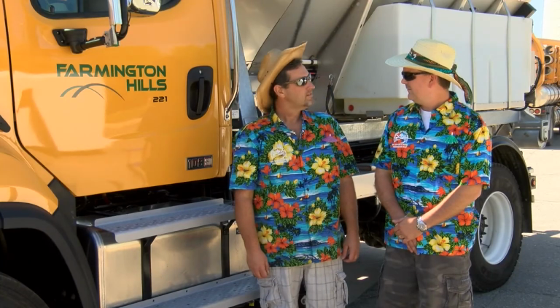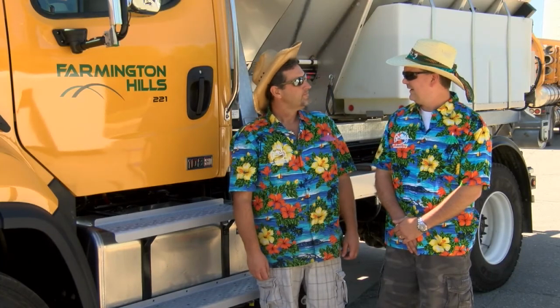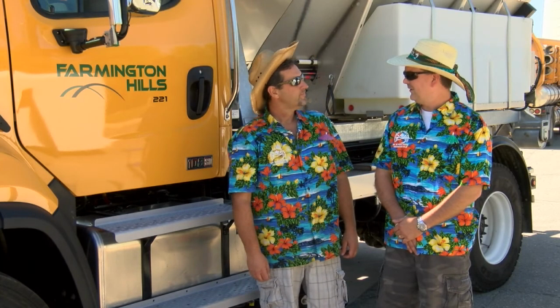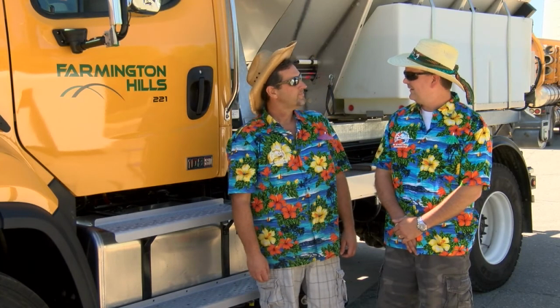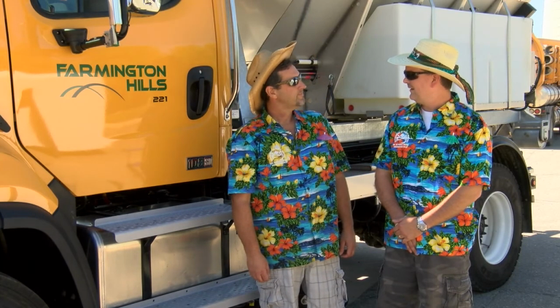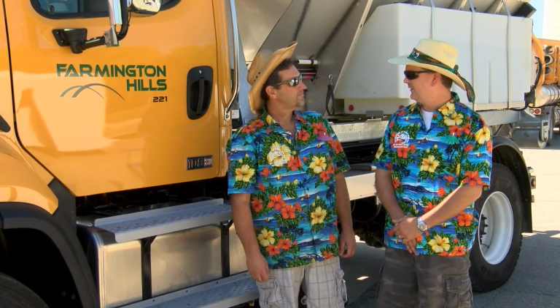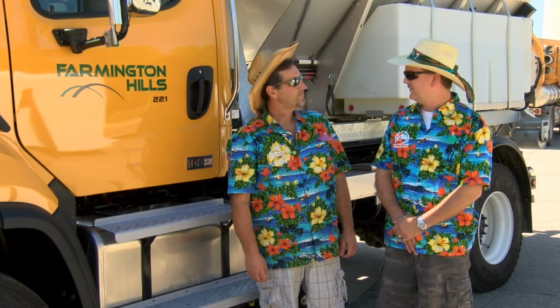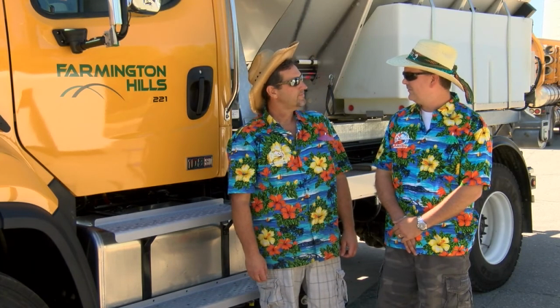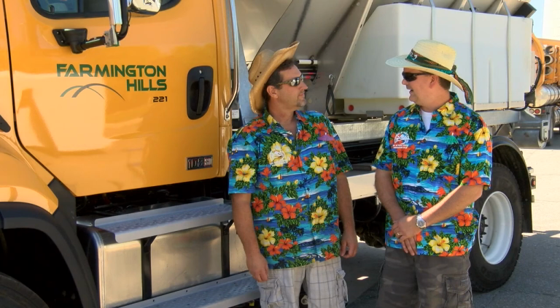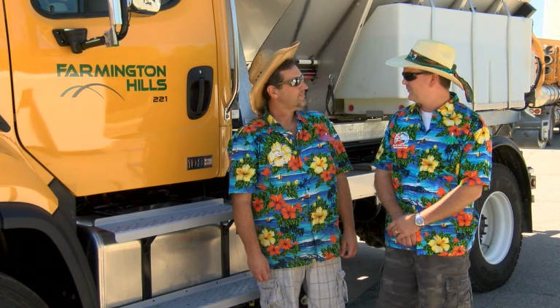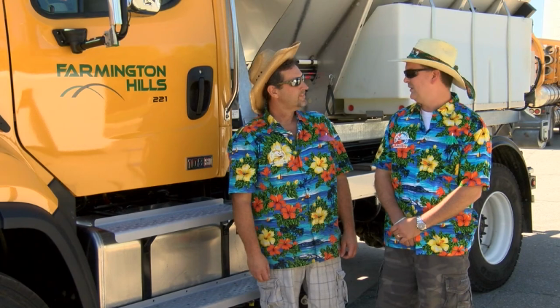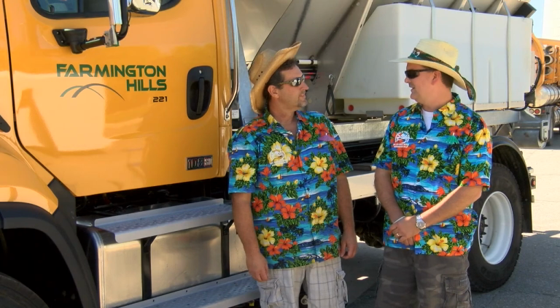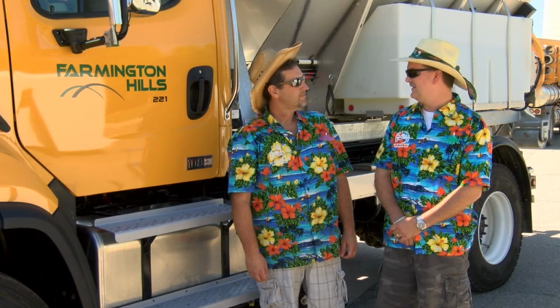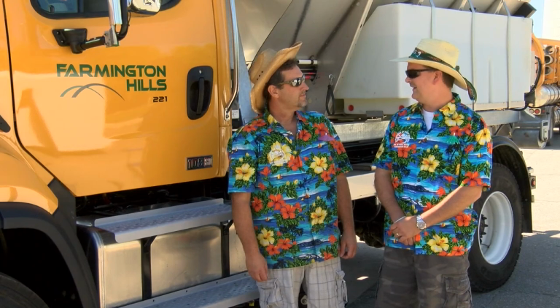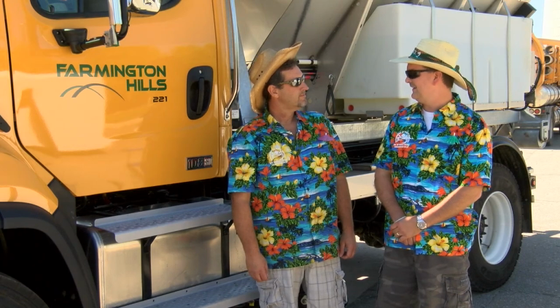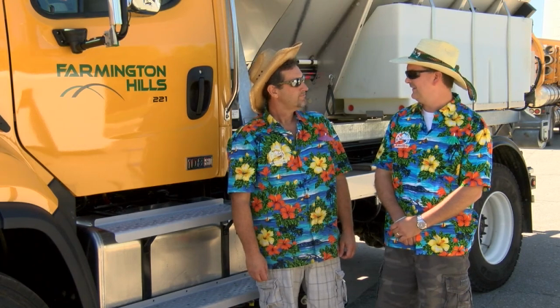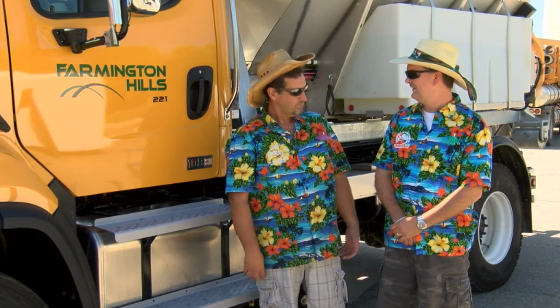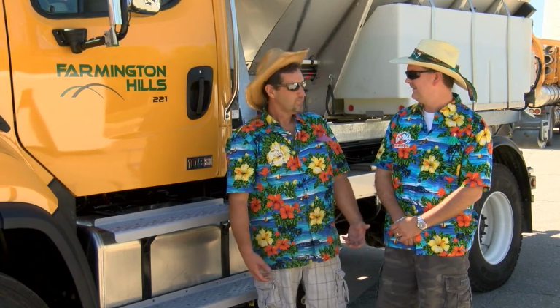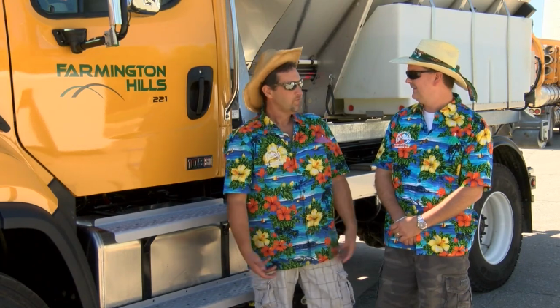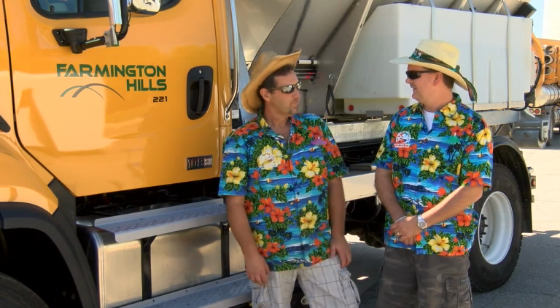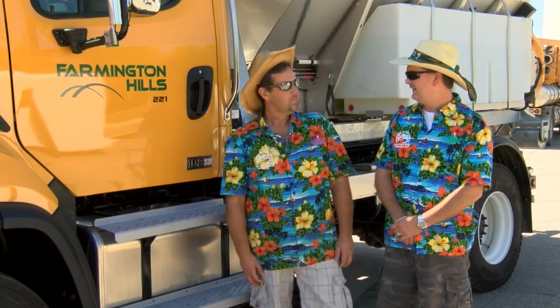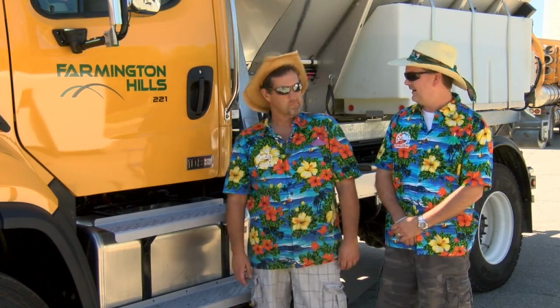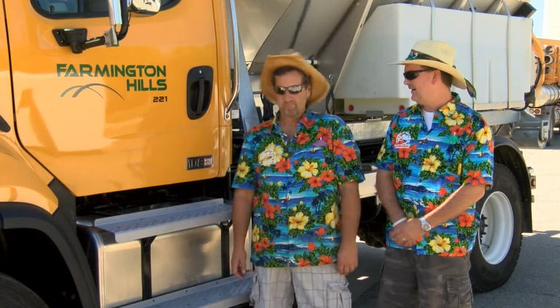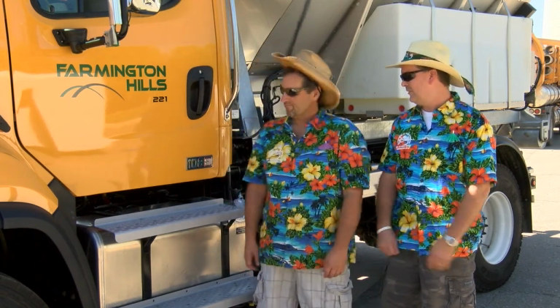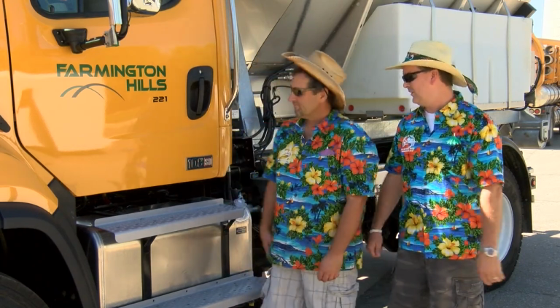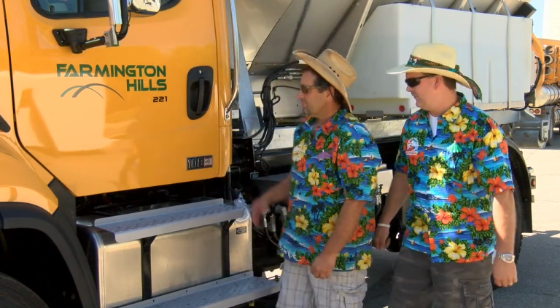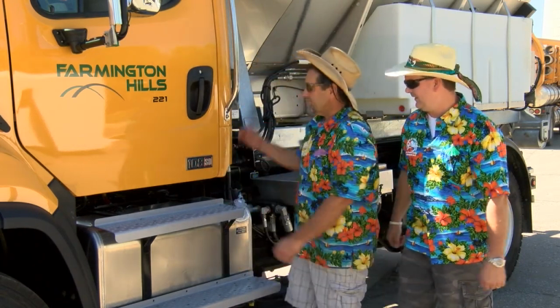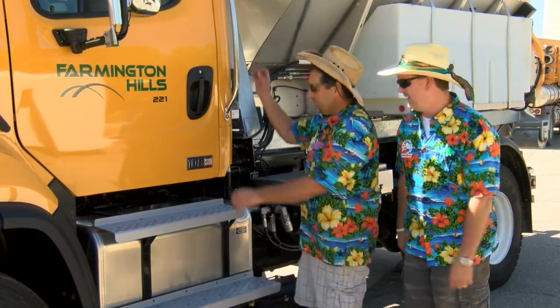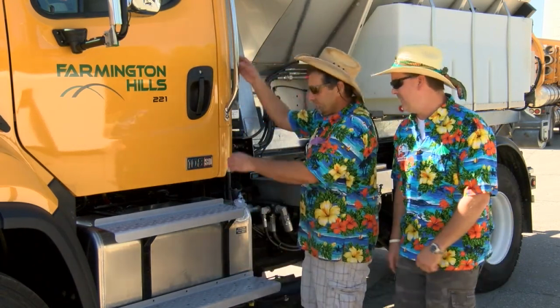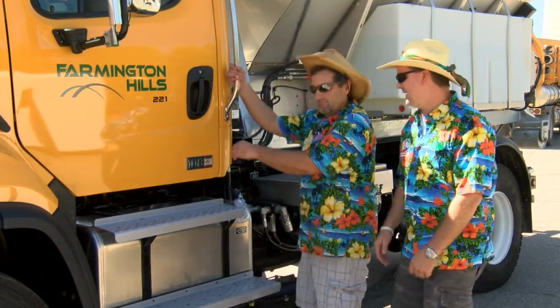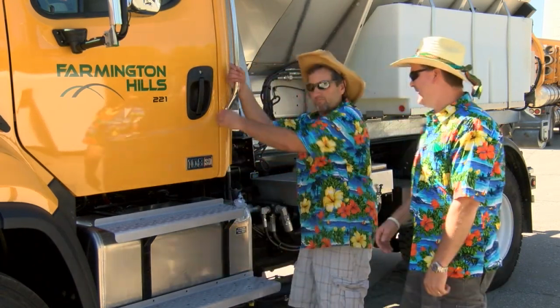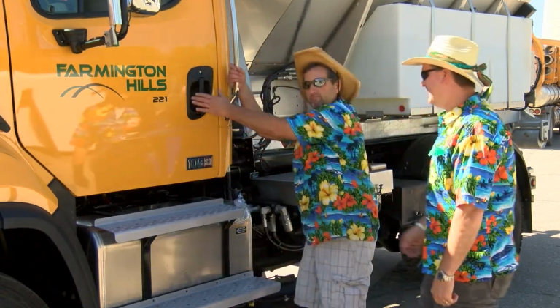Man, Mike, that wasn't too bad — it was pretty easy, eh? All right, we better get back at it.